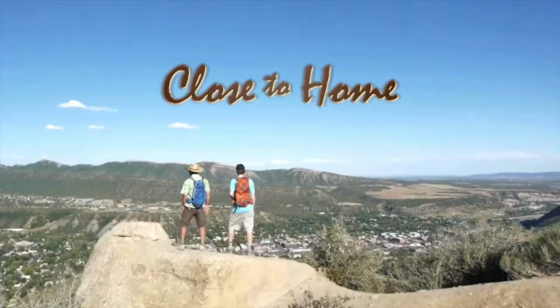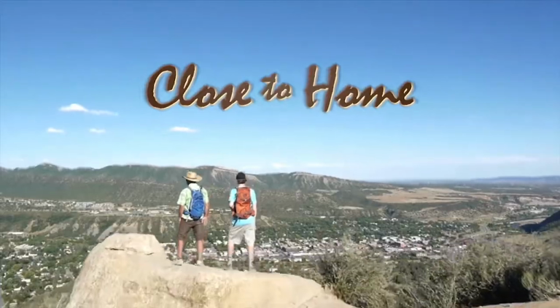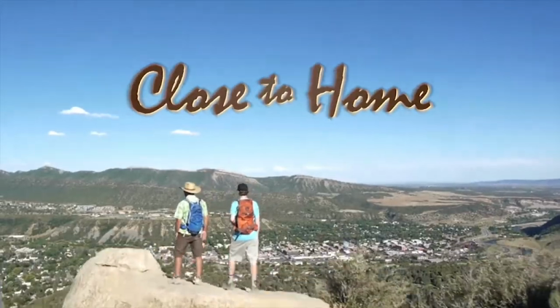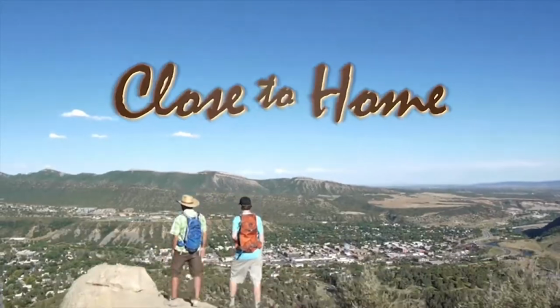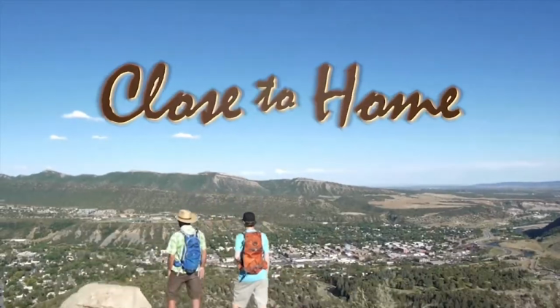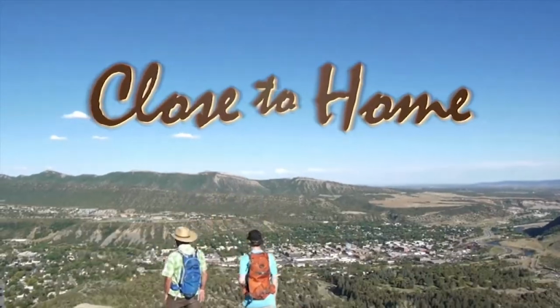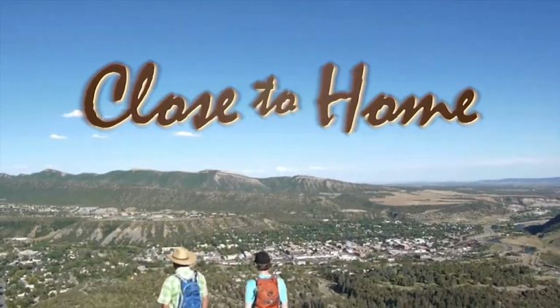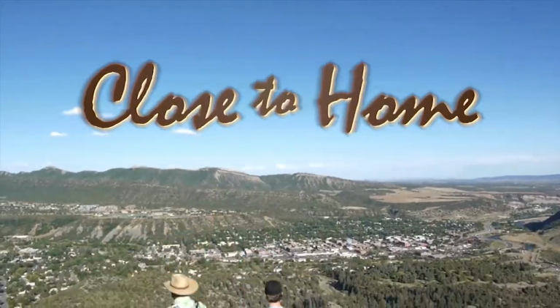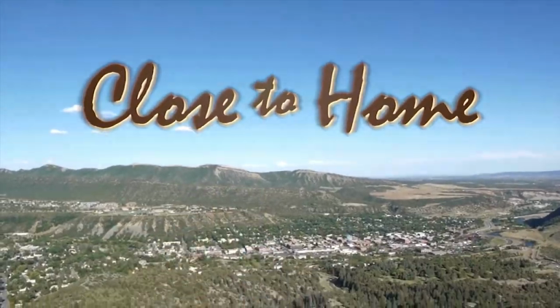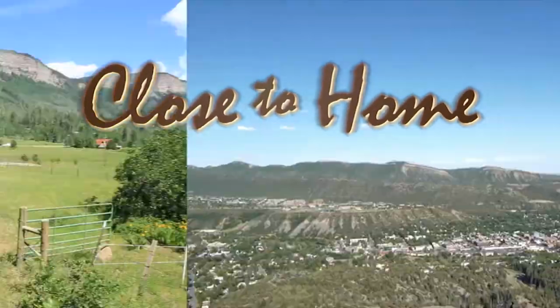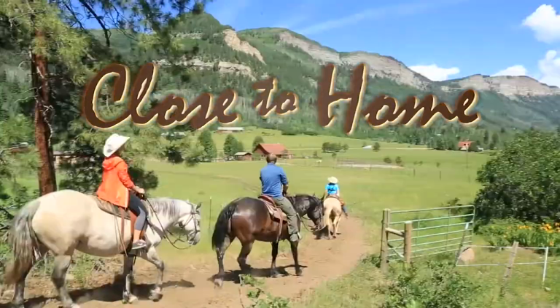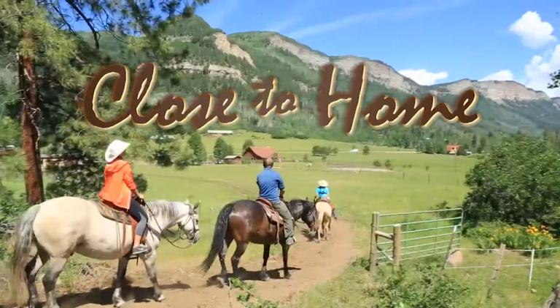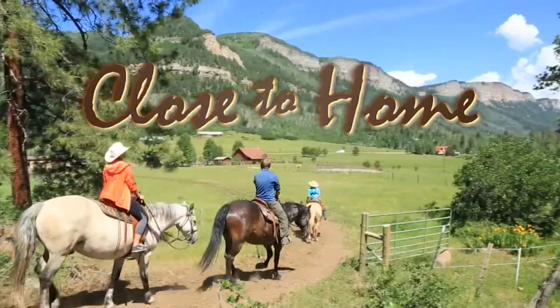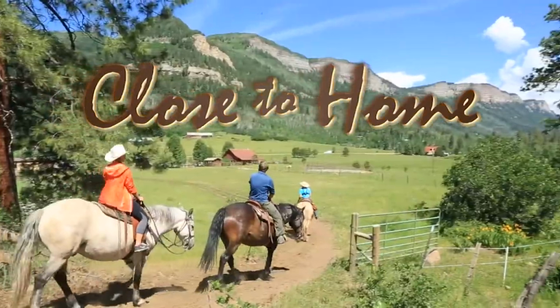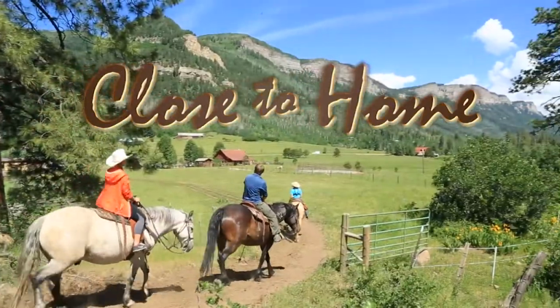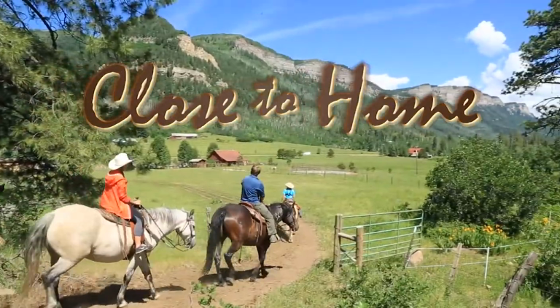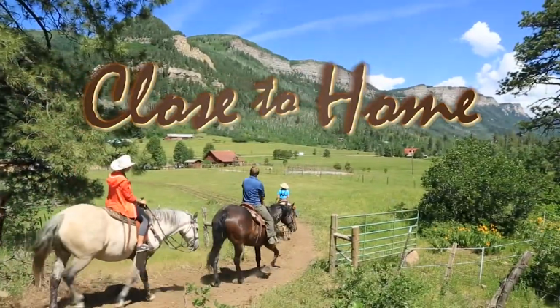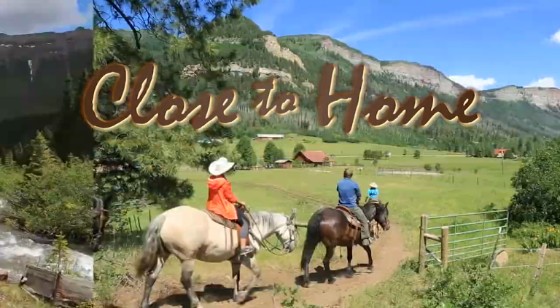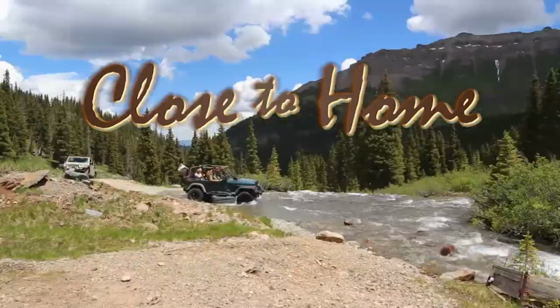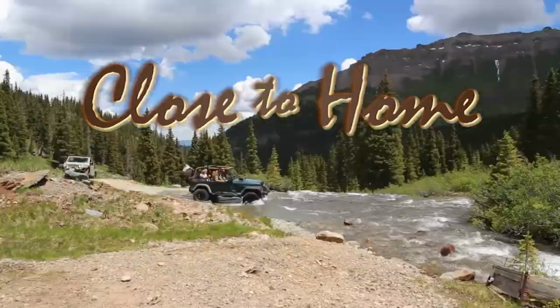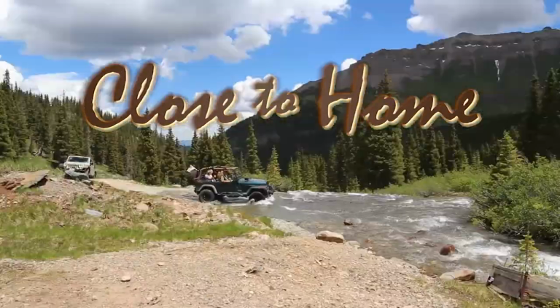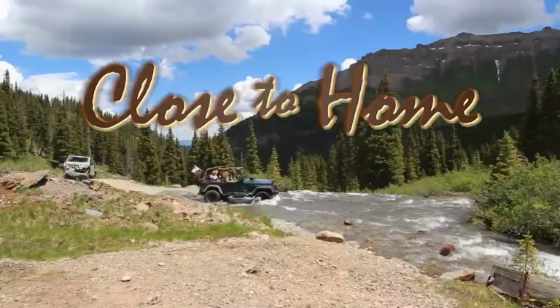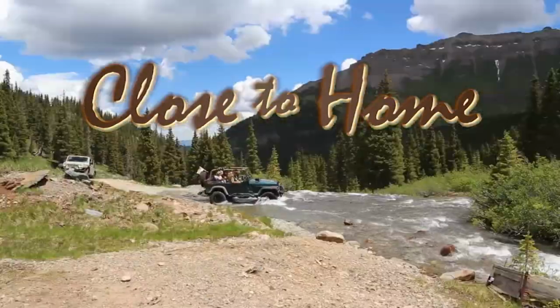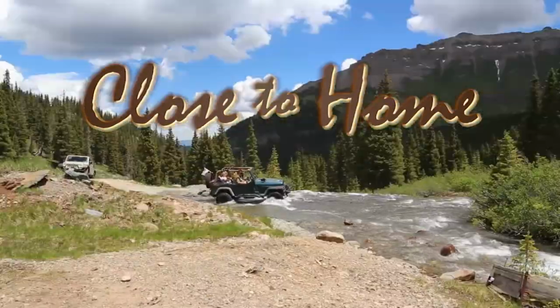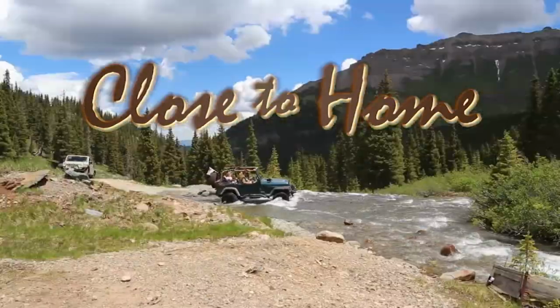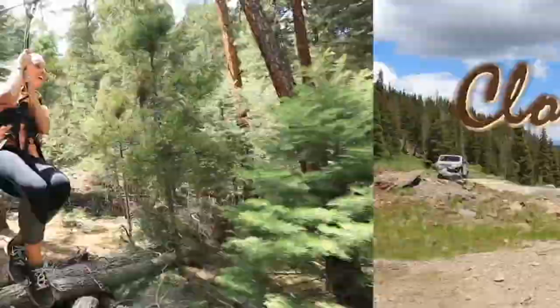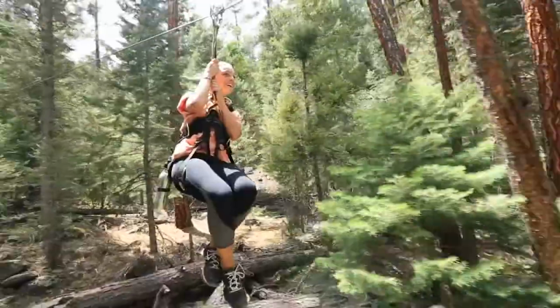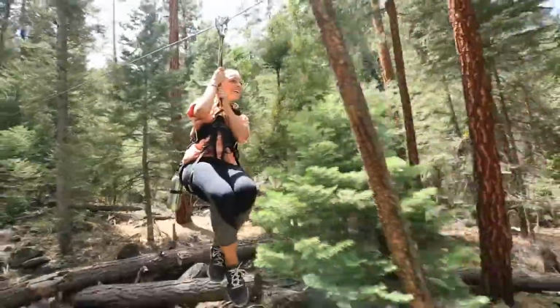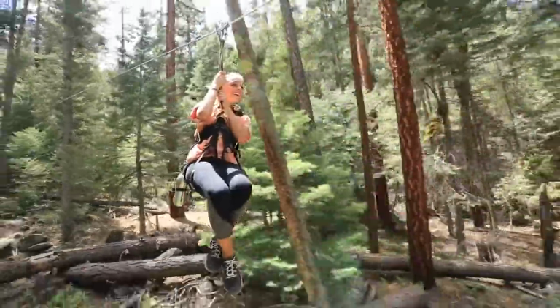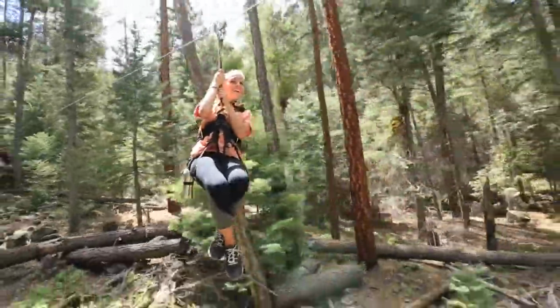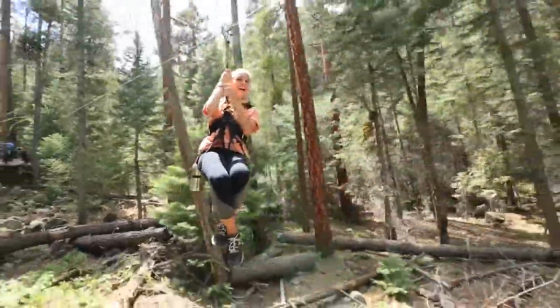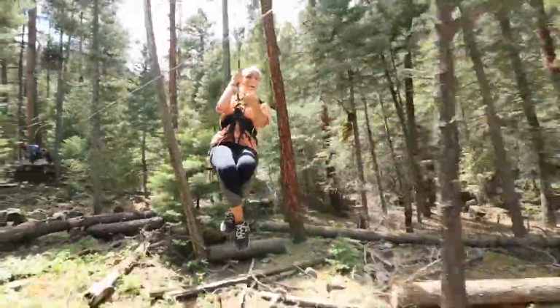You're watching Close to Home, featuring stories about things to do and see in the Four Corners.